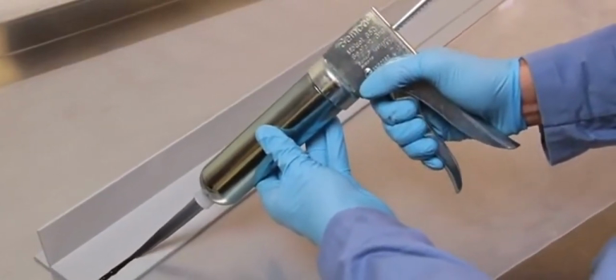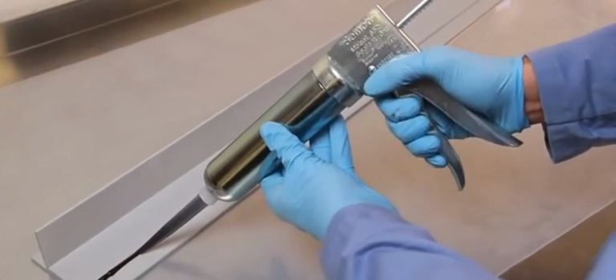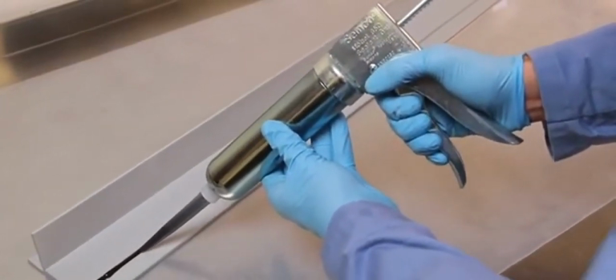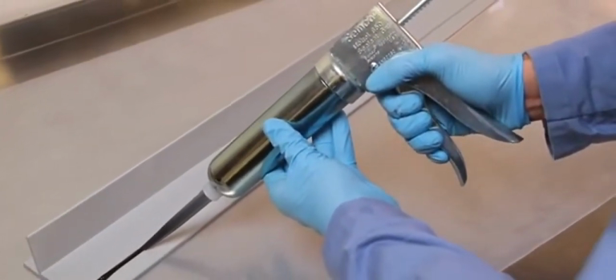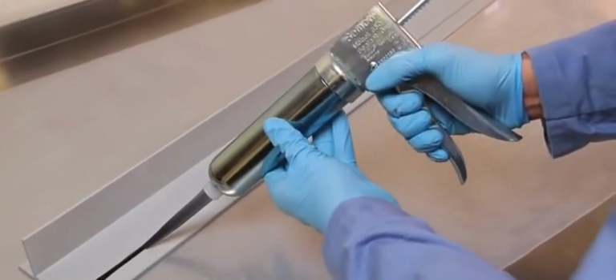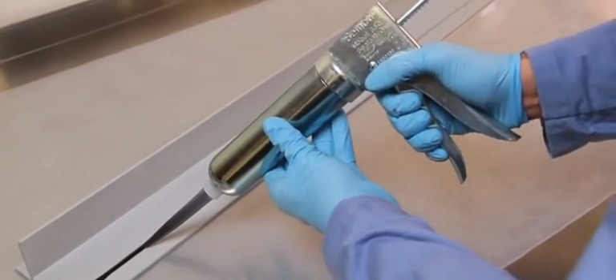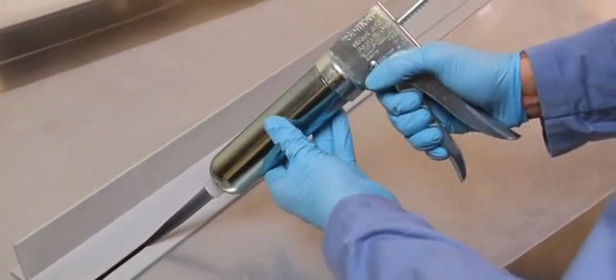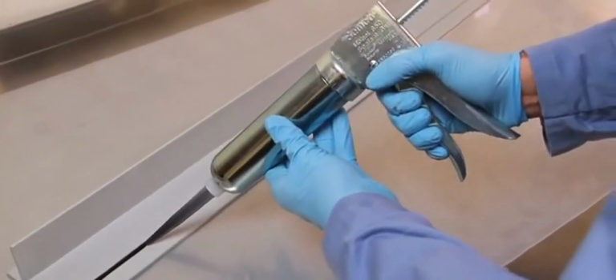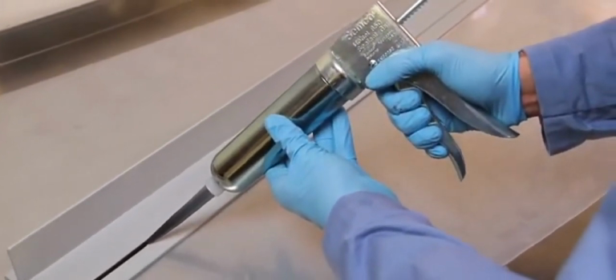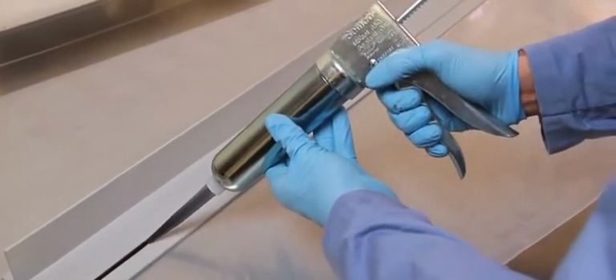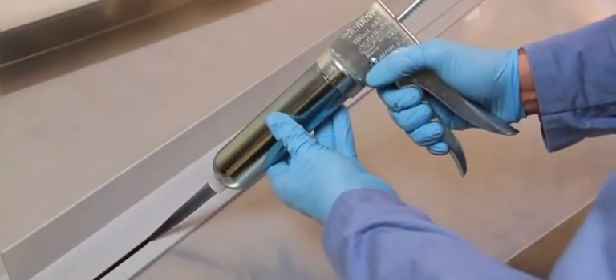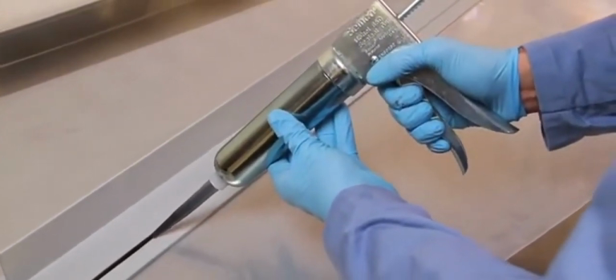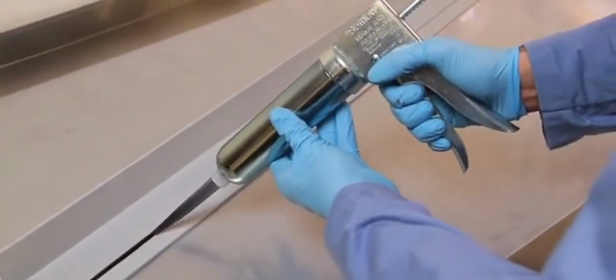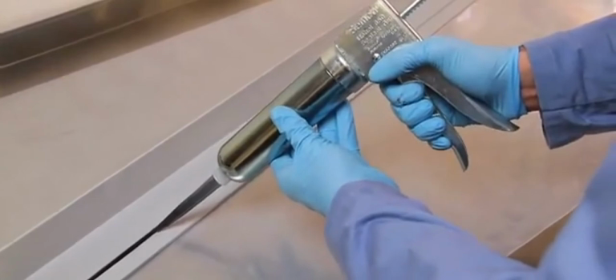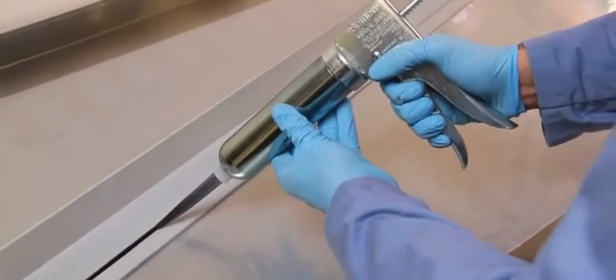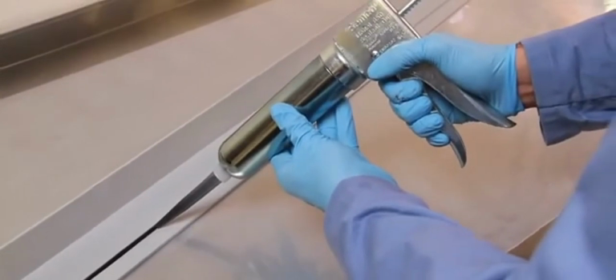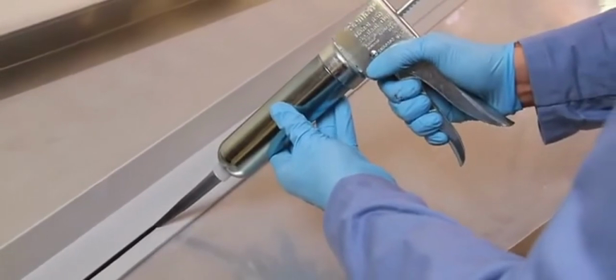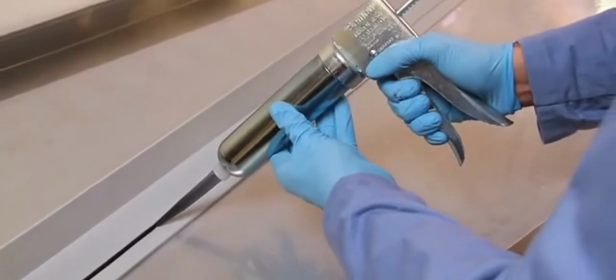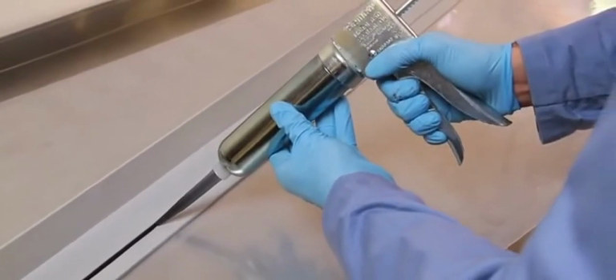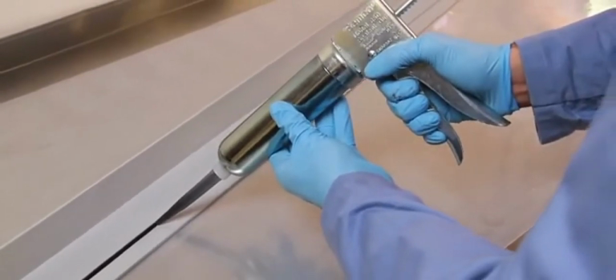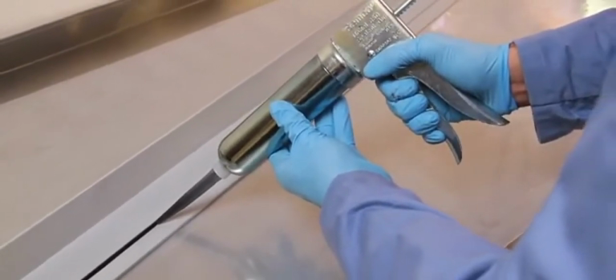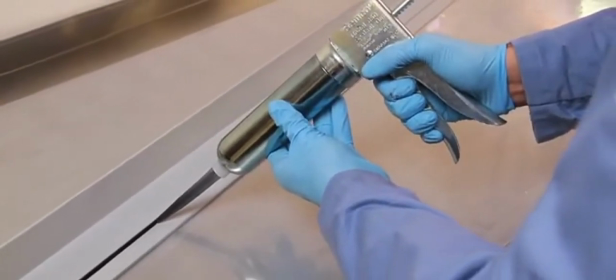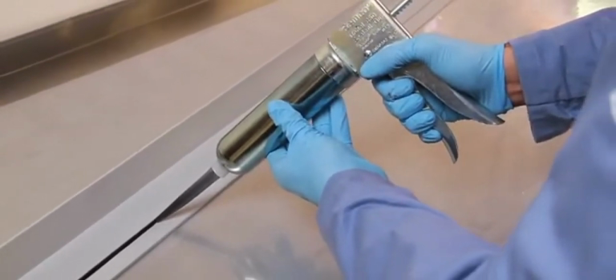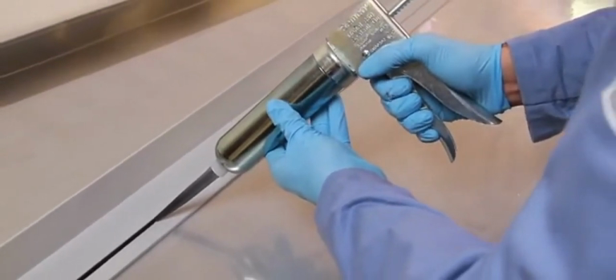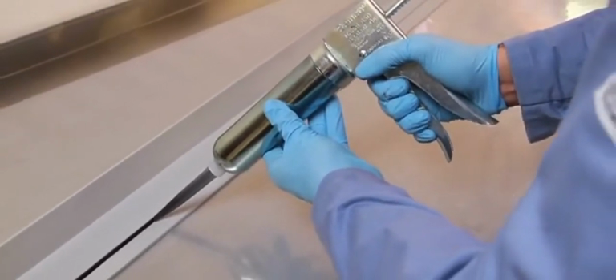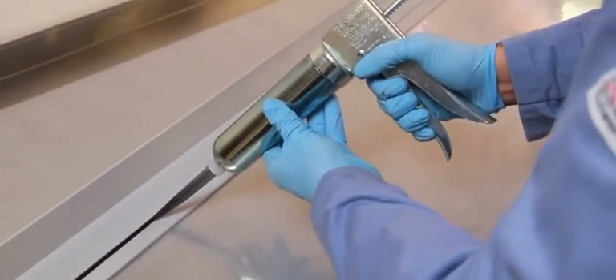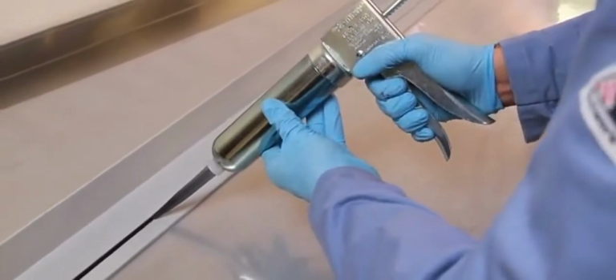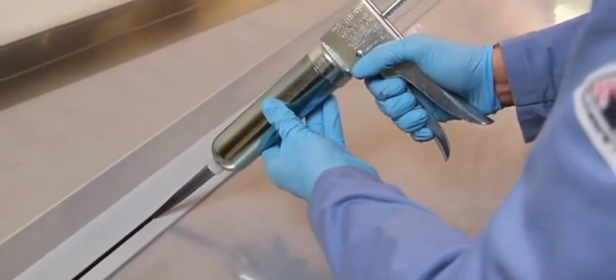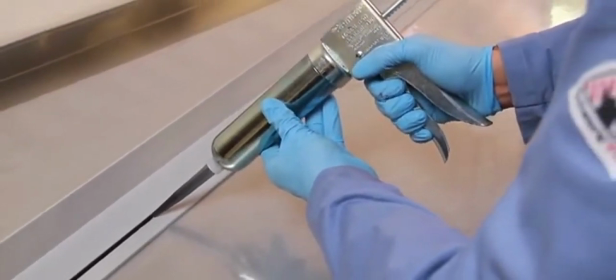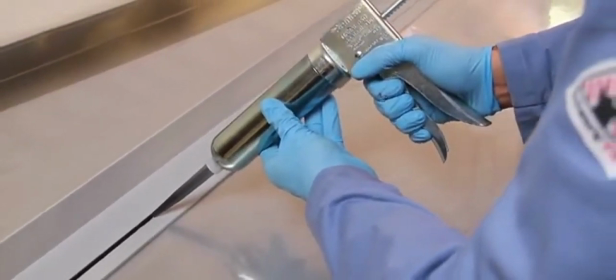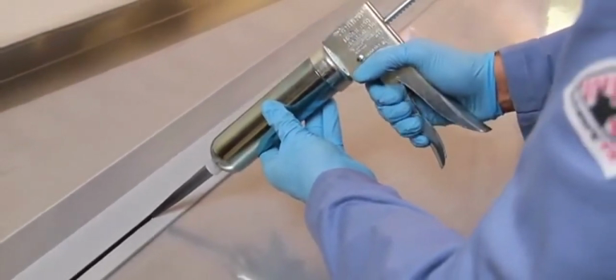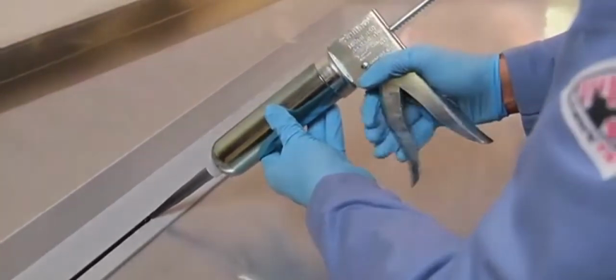The Model 850 is a lightweight yet durable dispensing gun, ideal for in-field applications because of its portability.